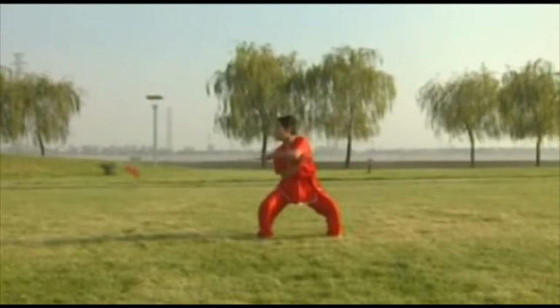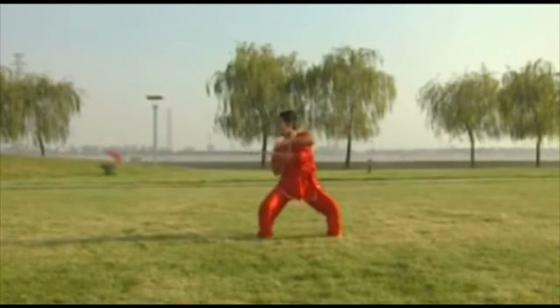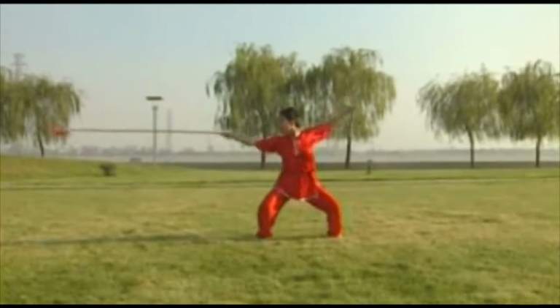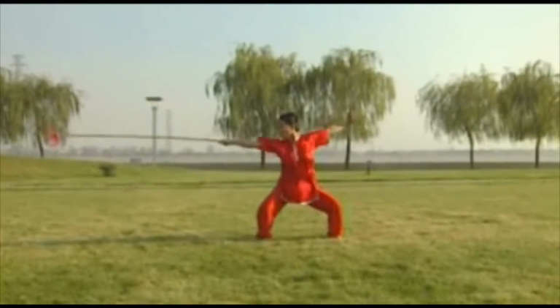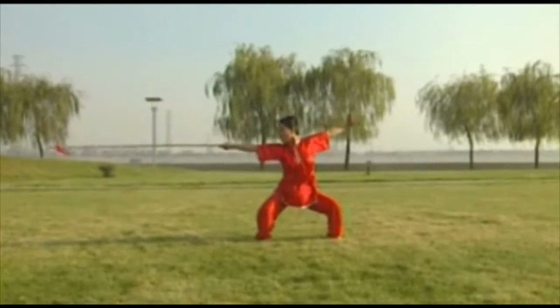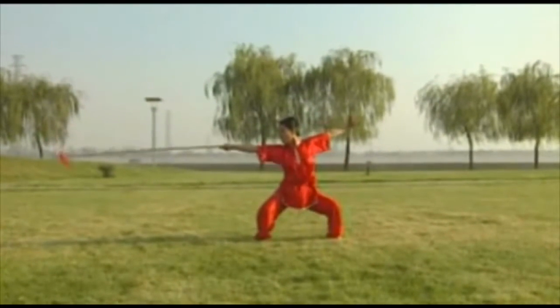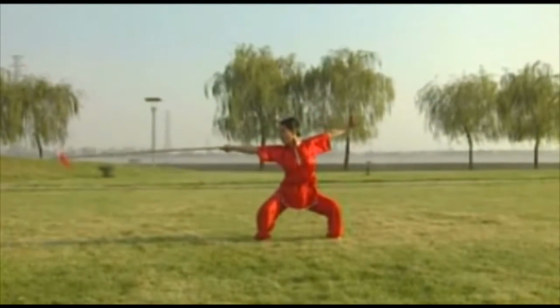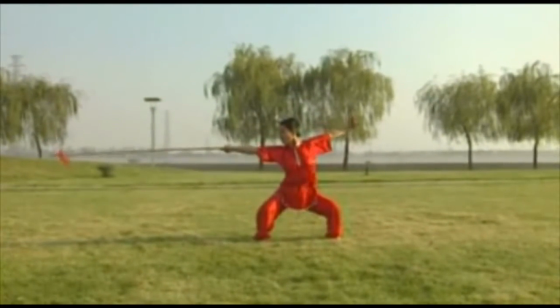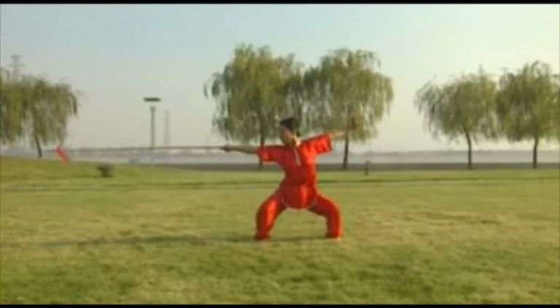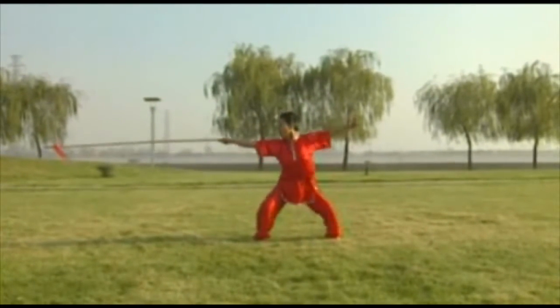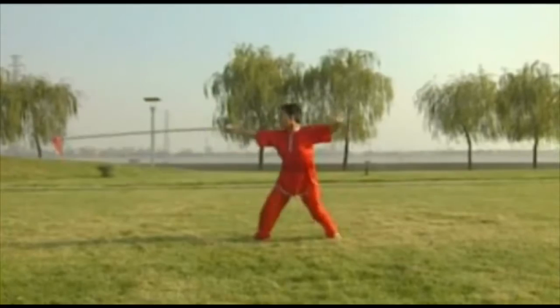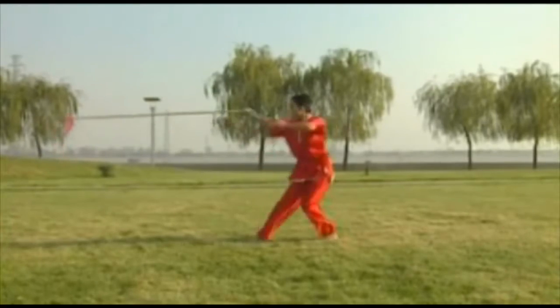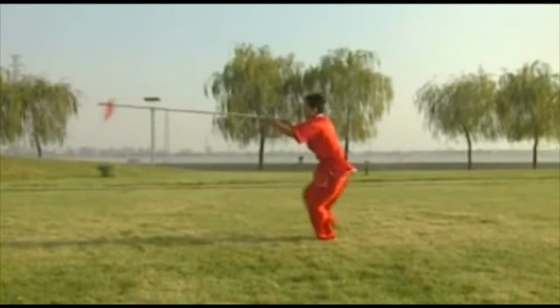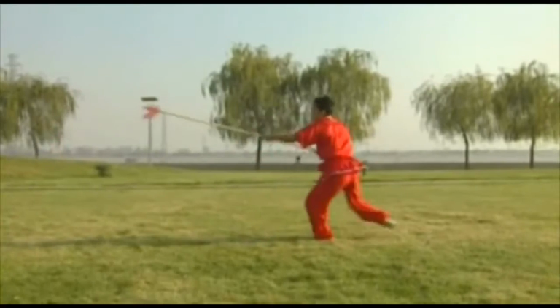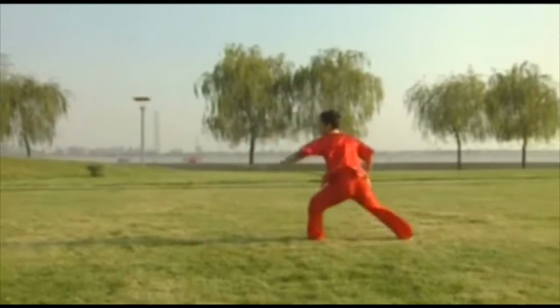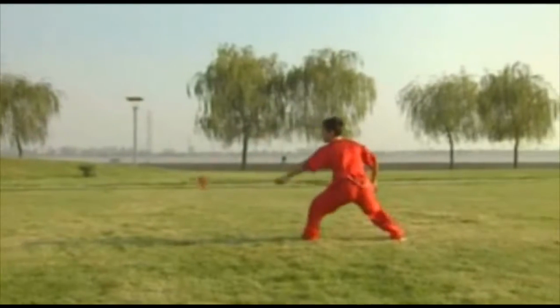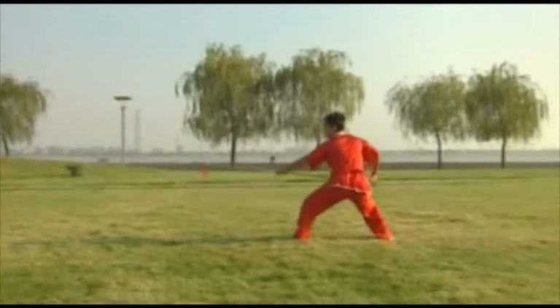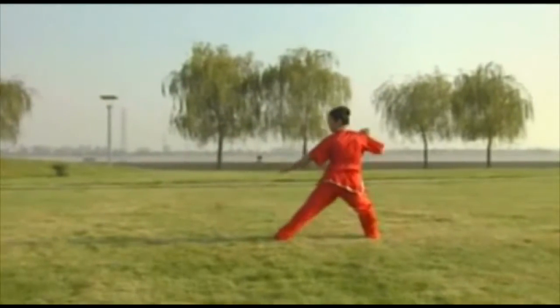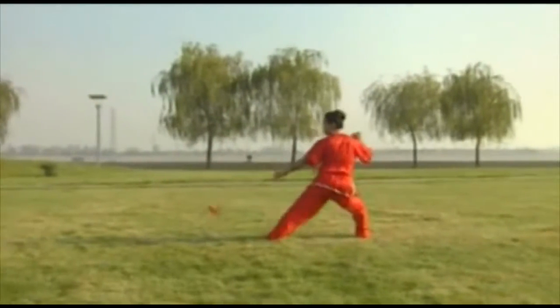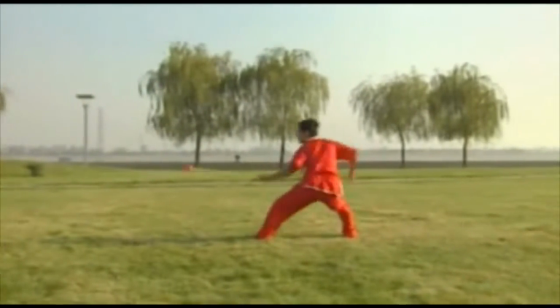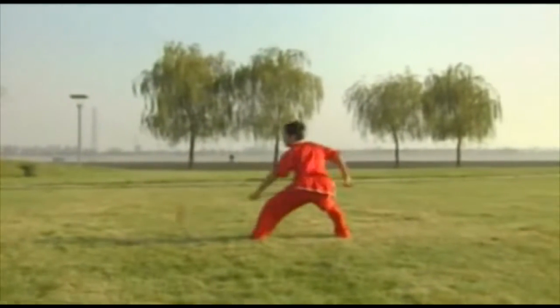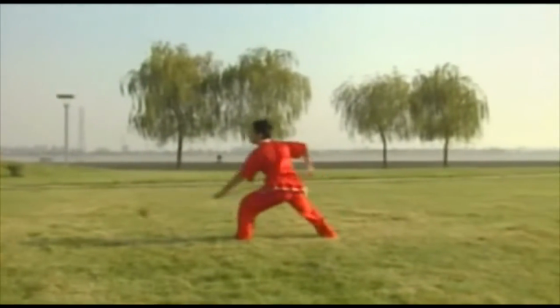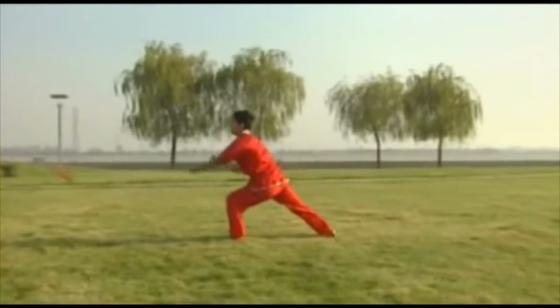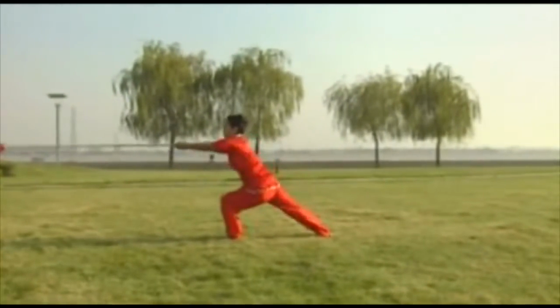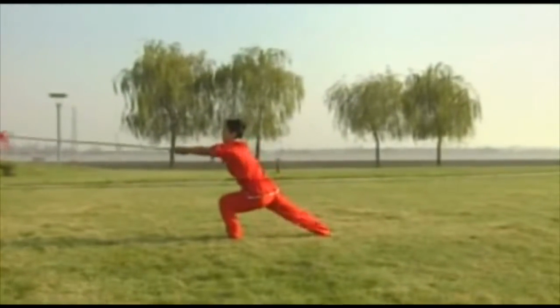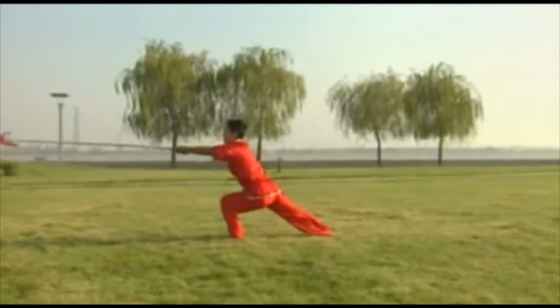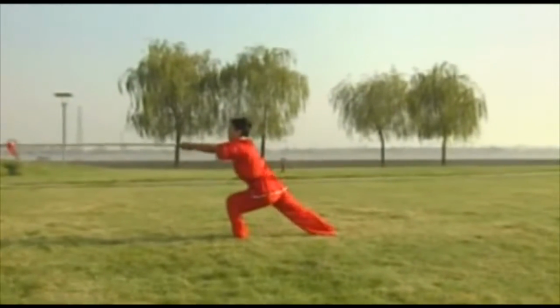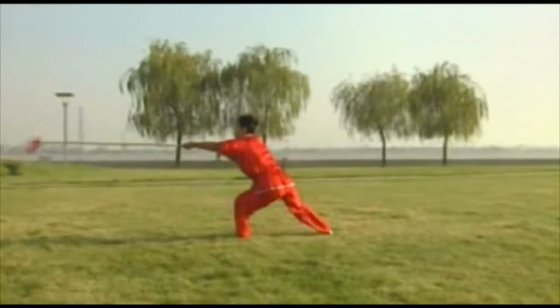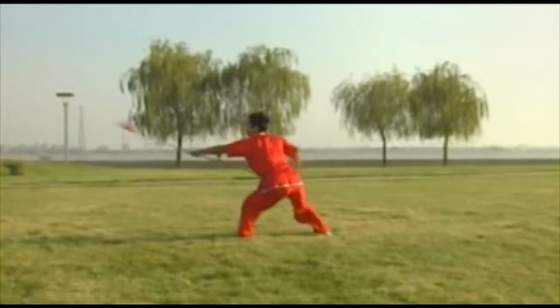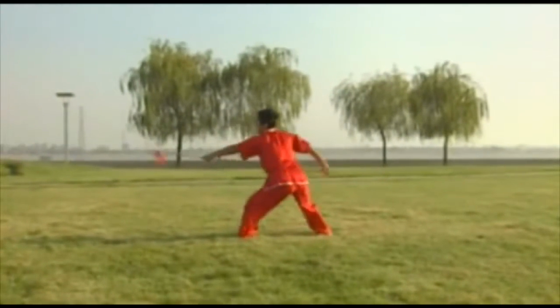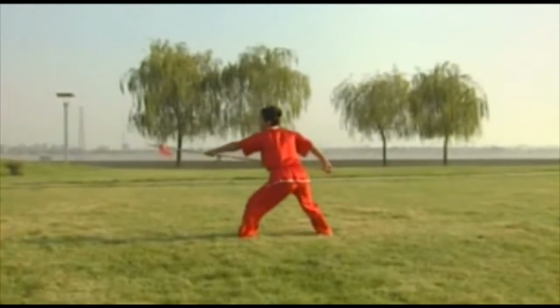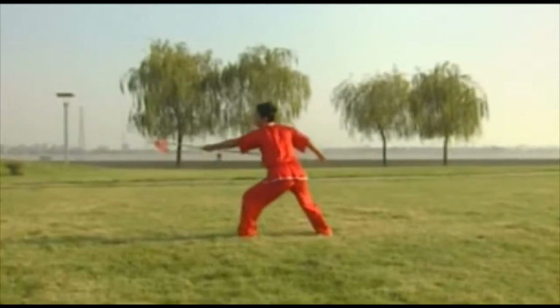The demonstrator is Yuzhen, a national martial arts champion and senior coach.